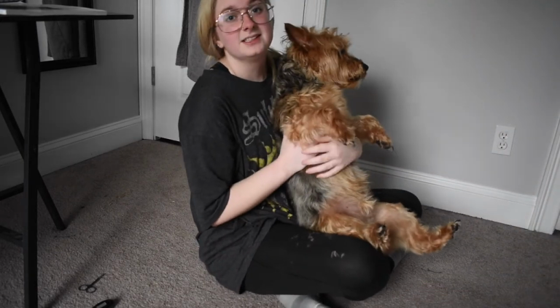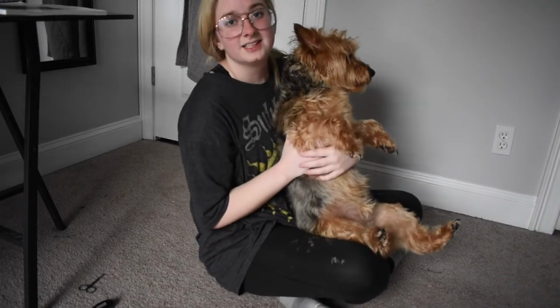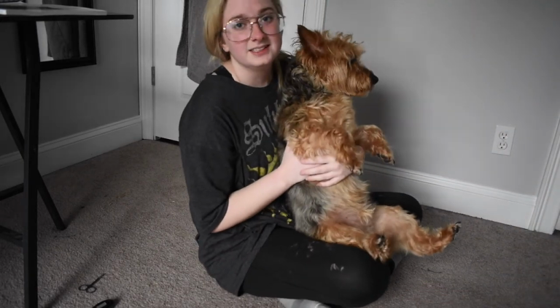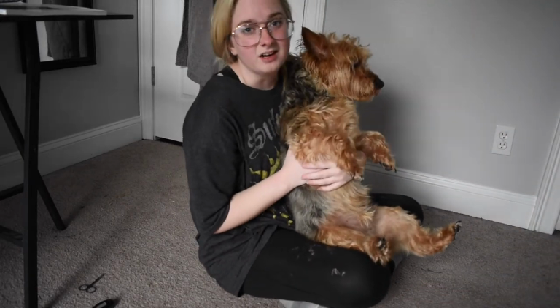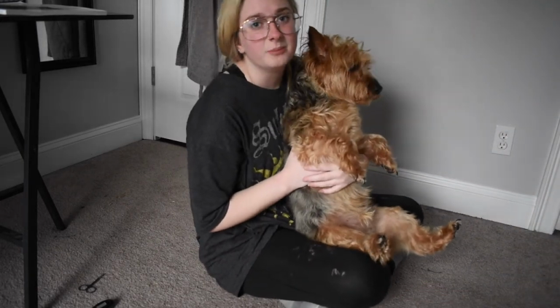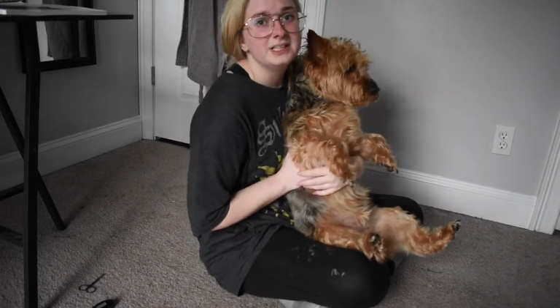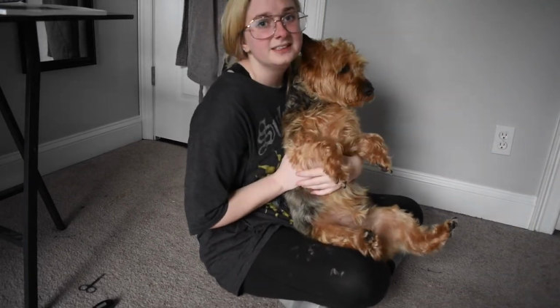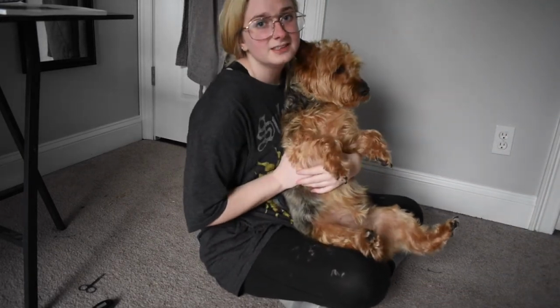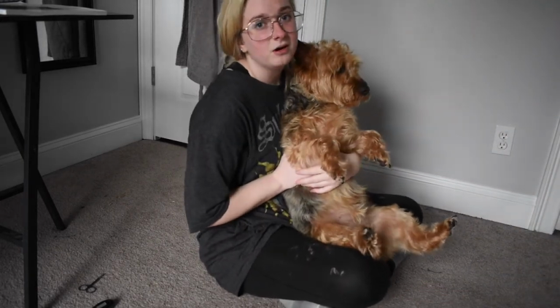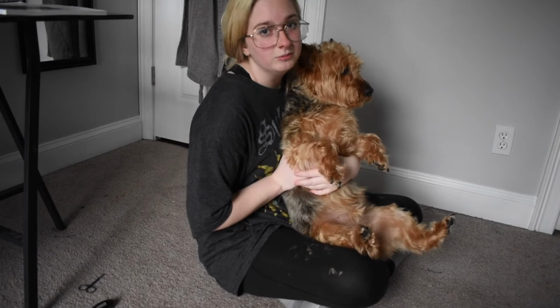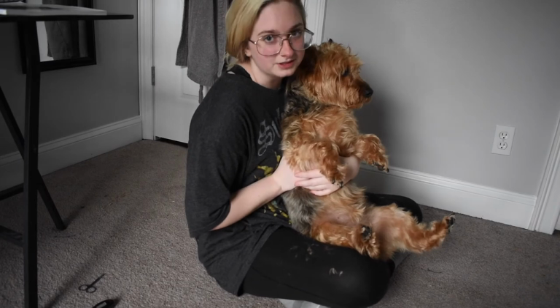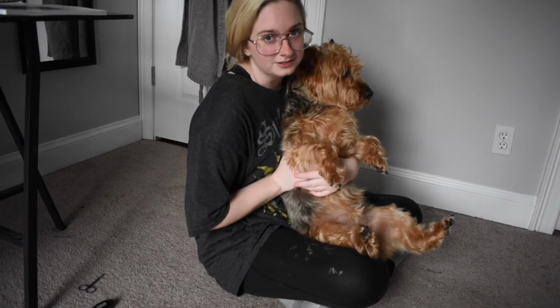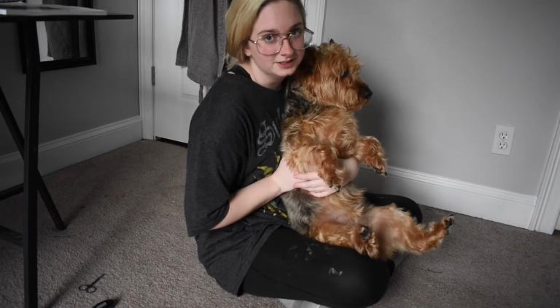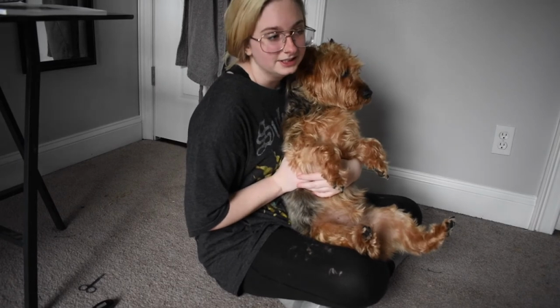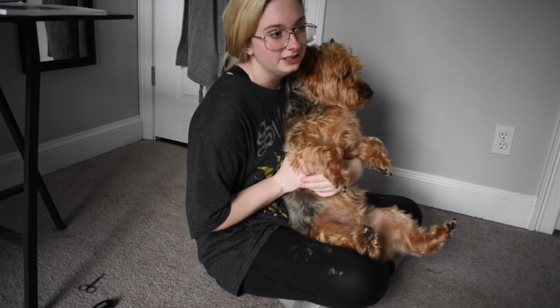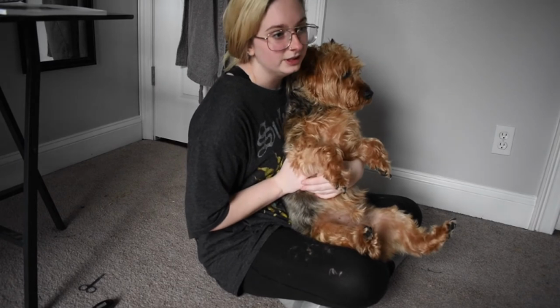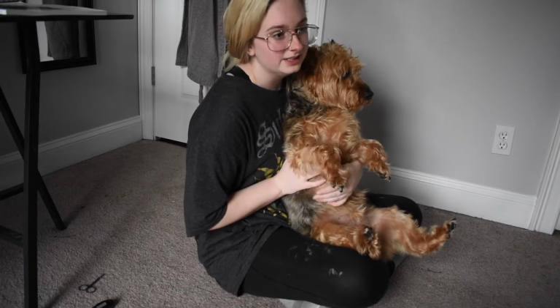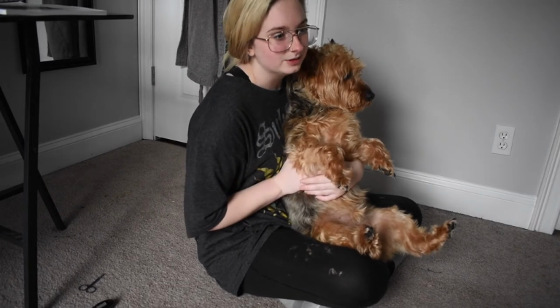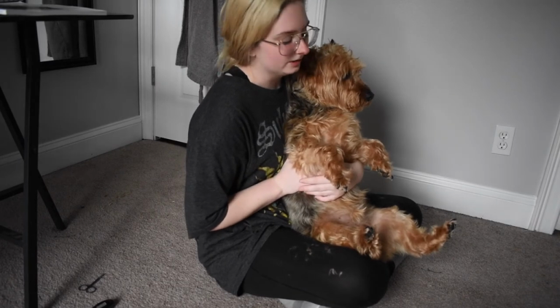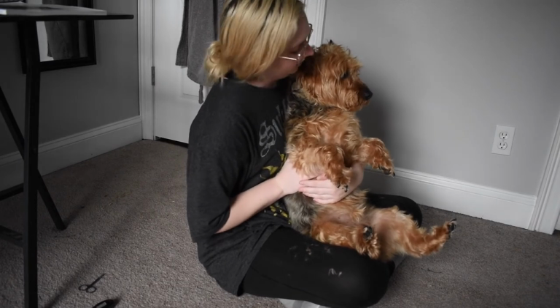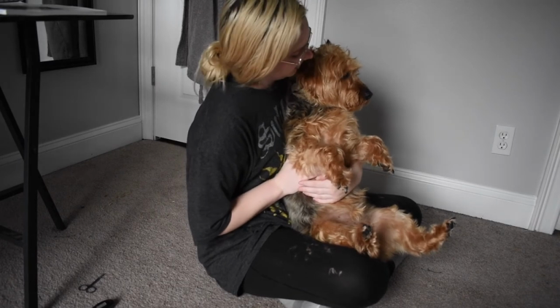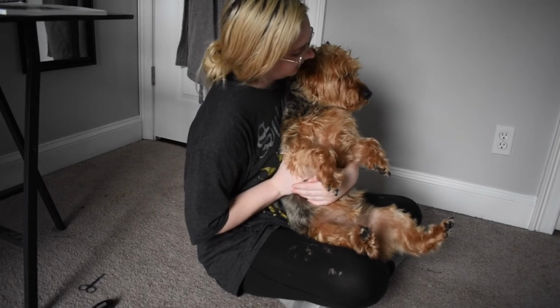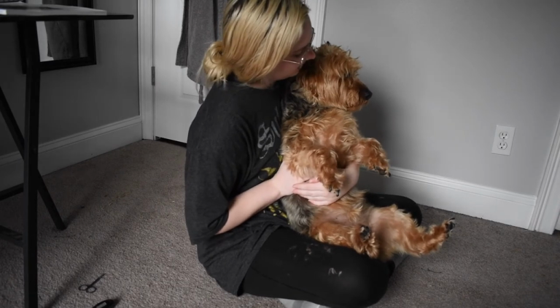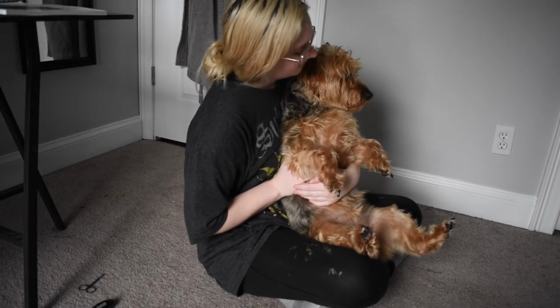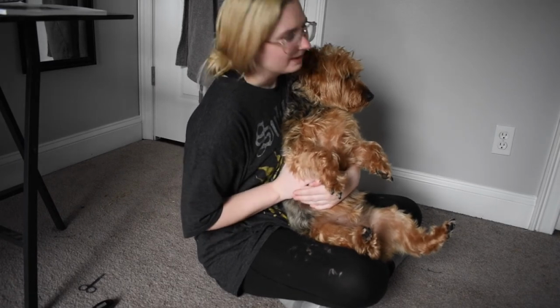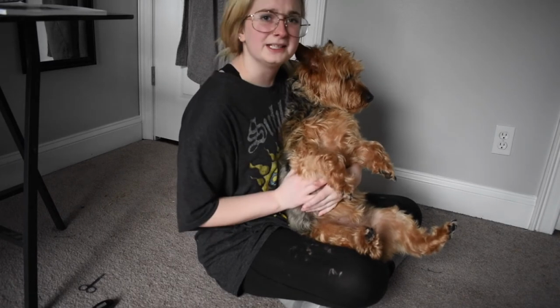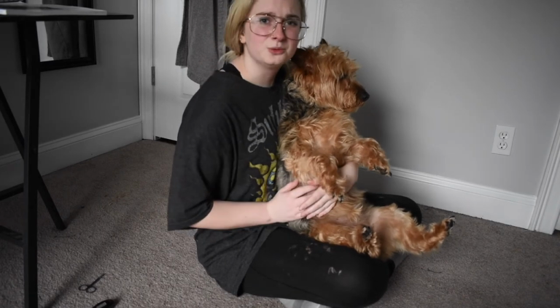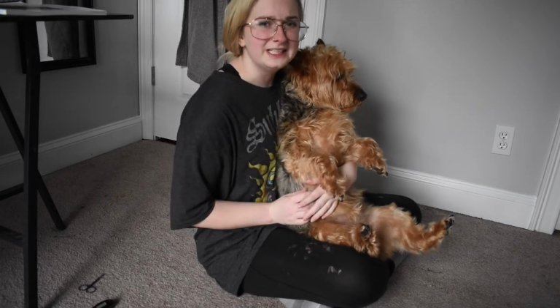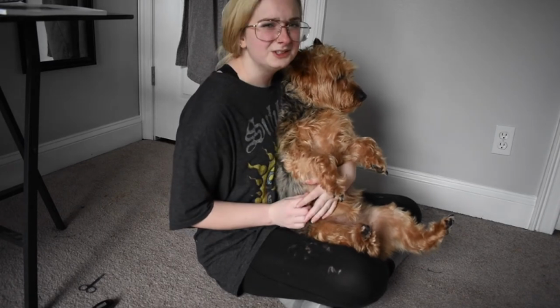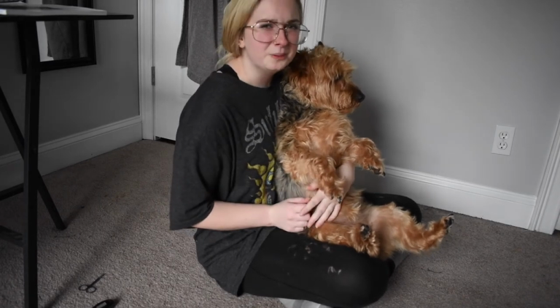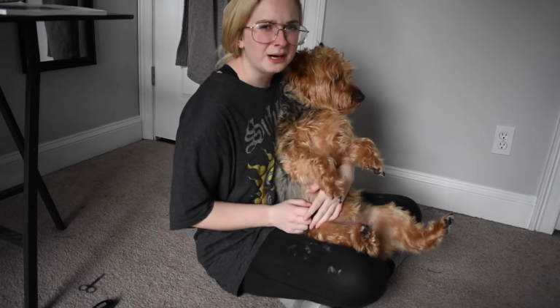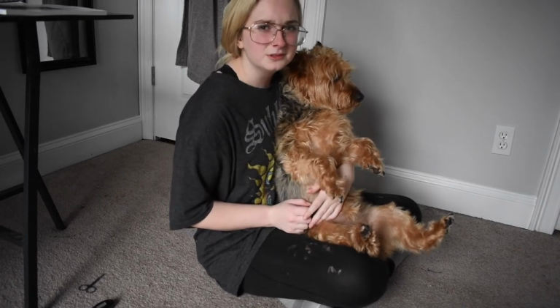He's a tiny dog, but he is all muscle. He weighs like 22 pounds — quite the workout.